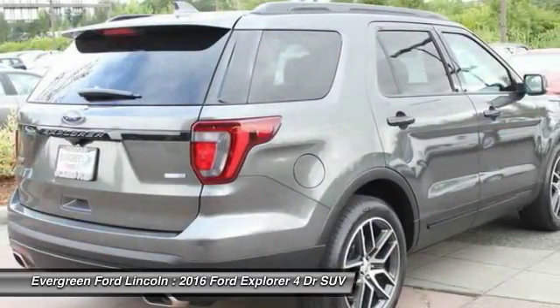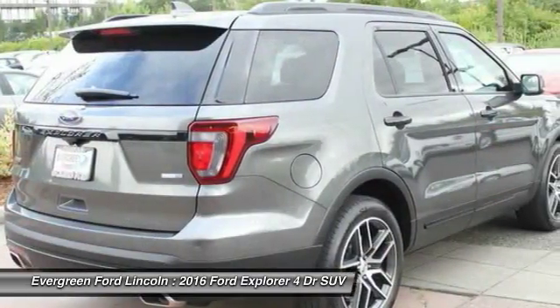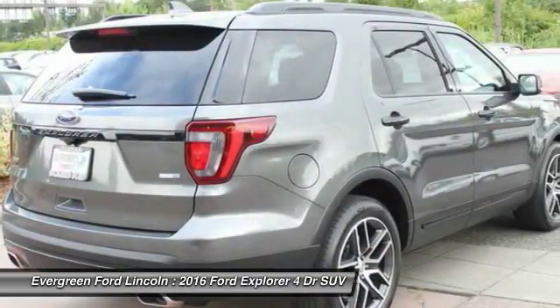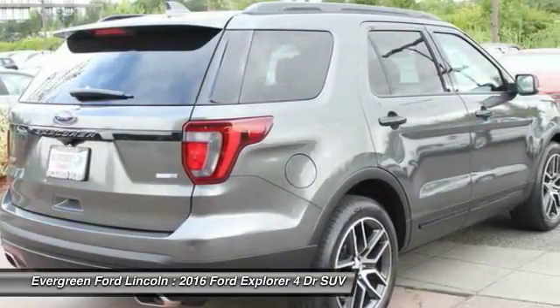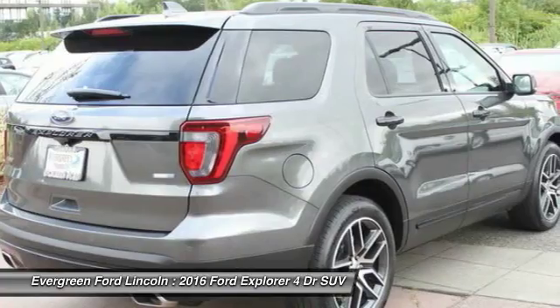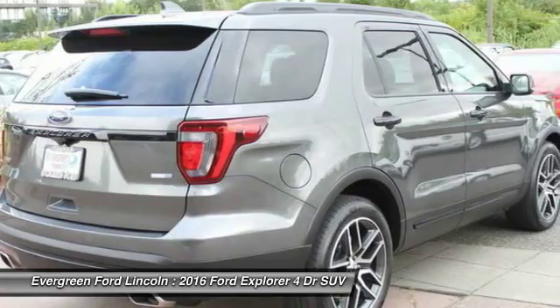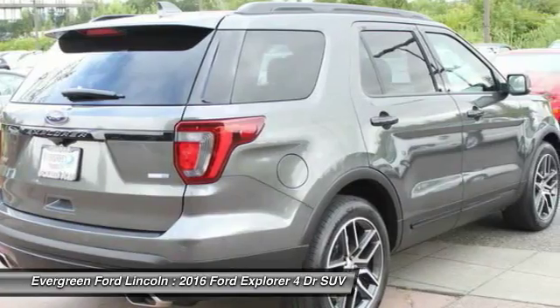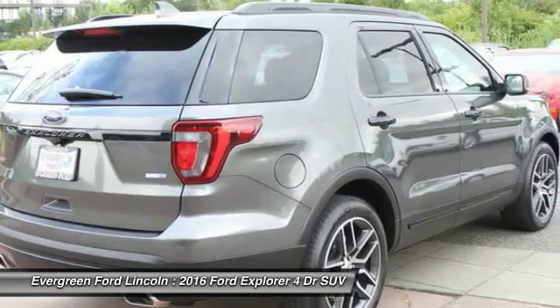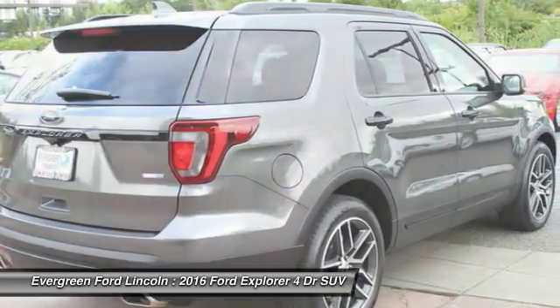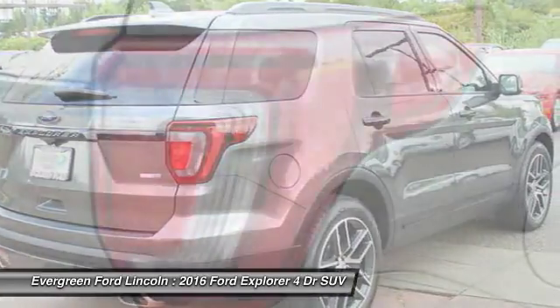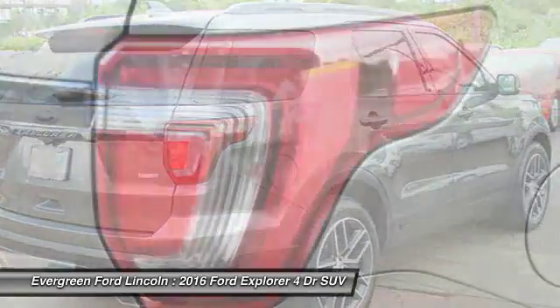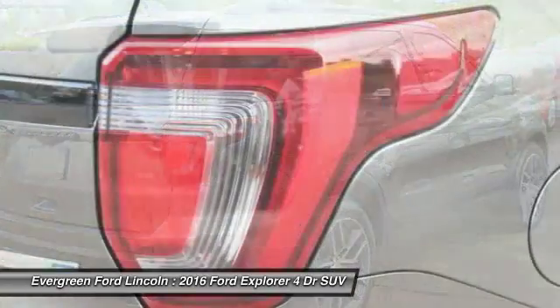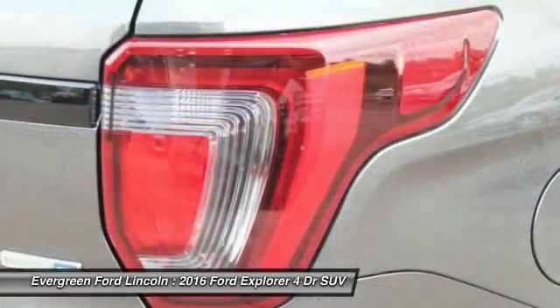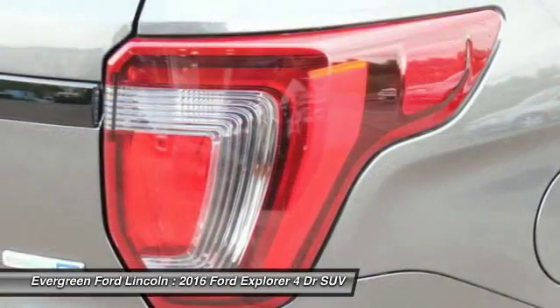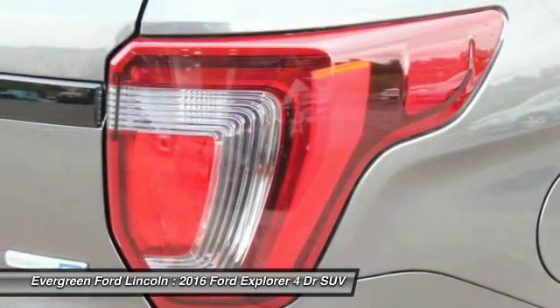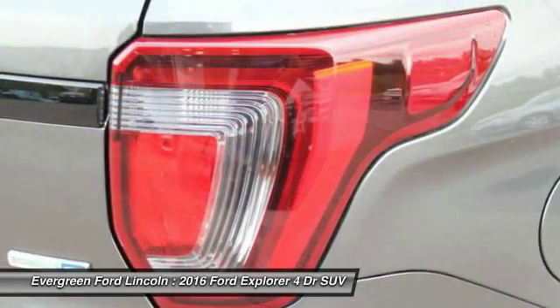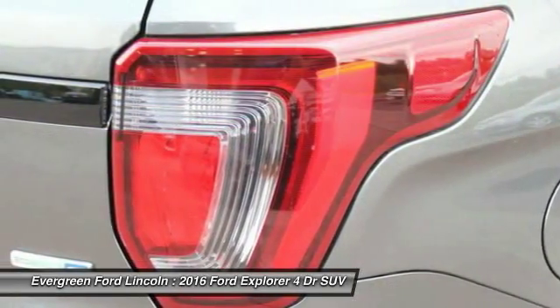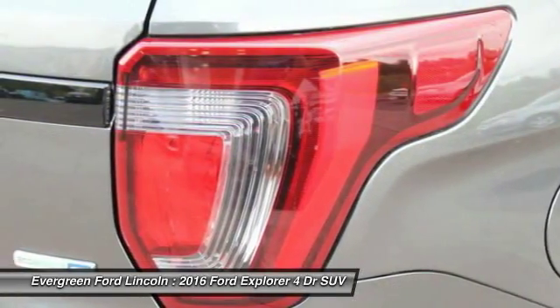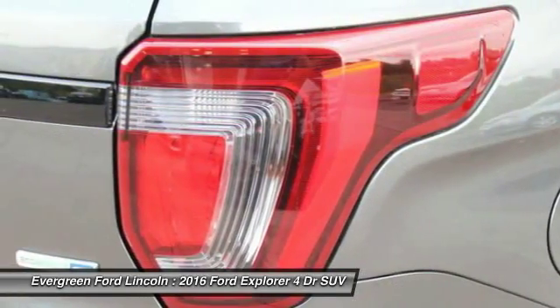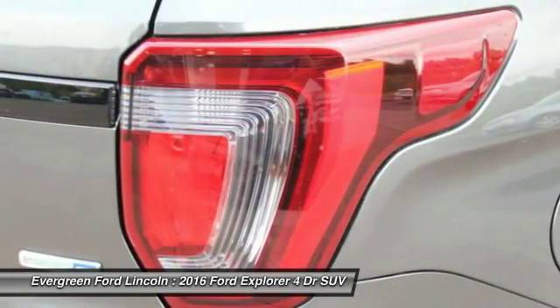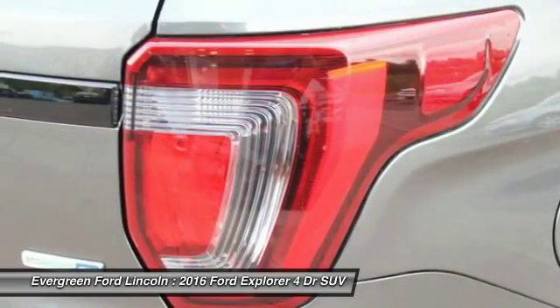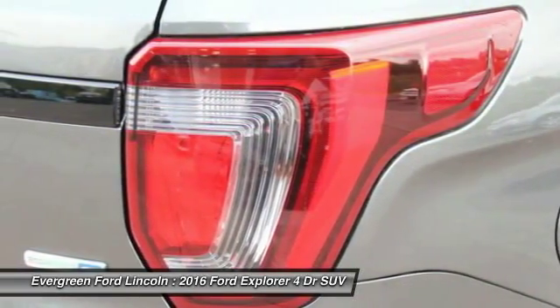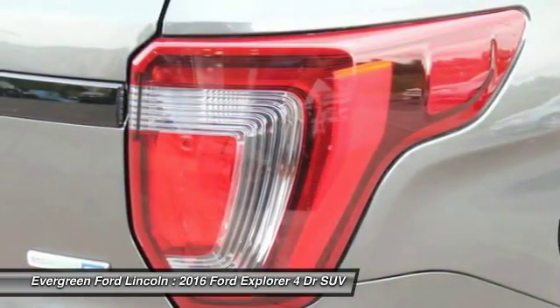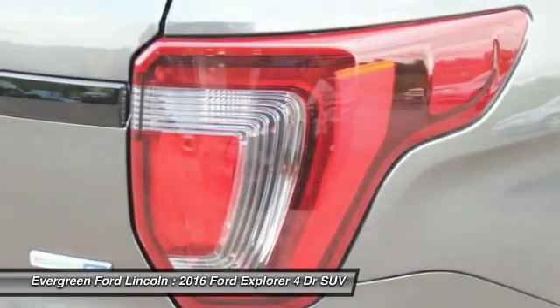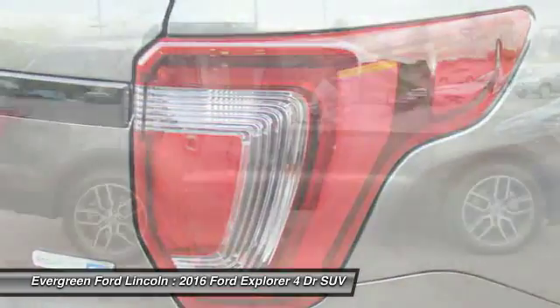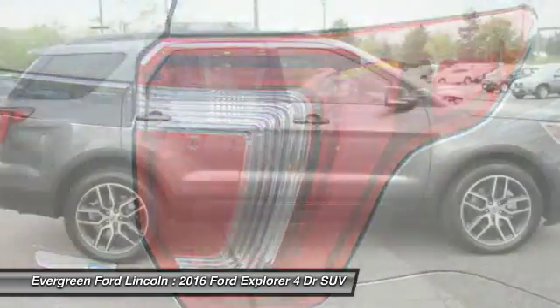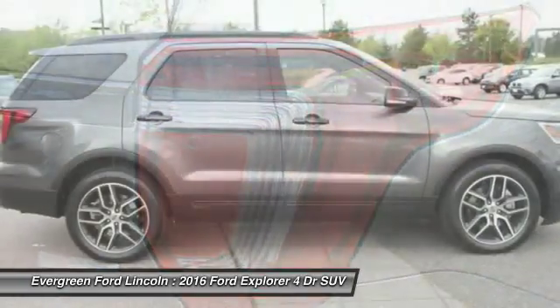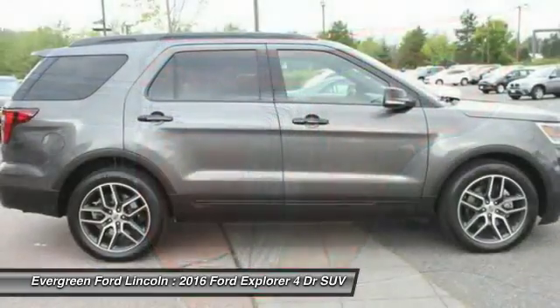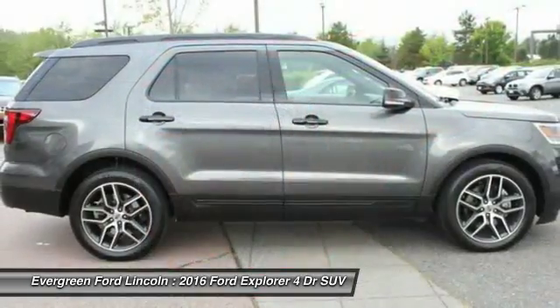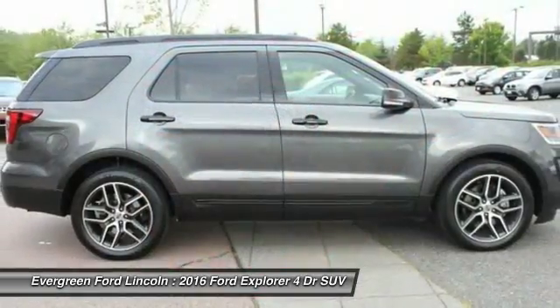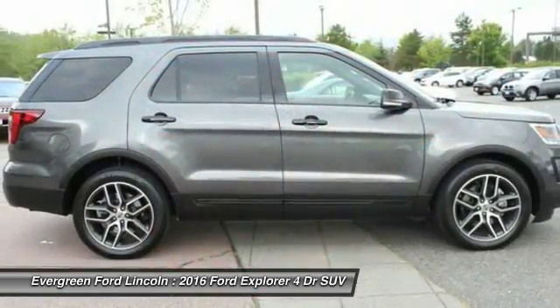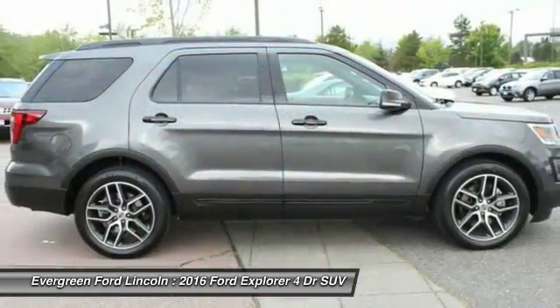PPO. Aluminum wheels. Four wheel drive. Rear defrost. Come see the car for yourself.